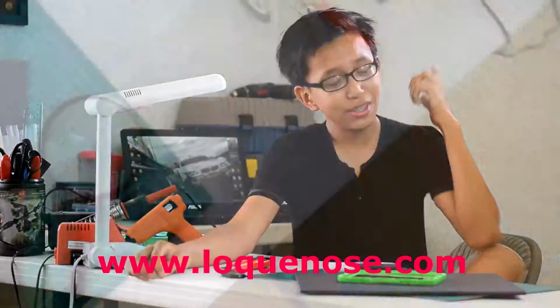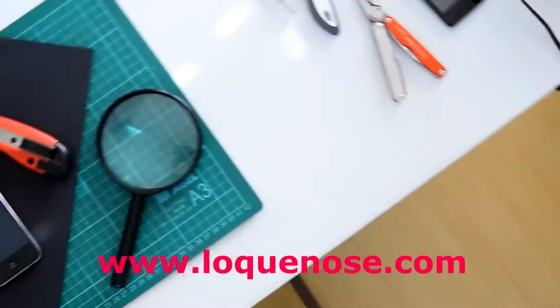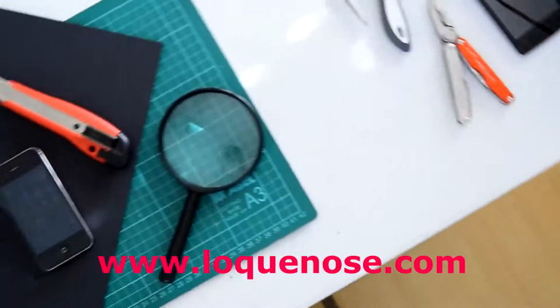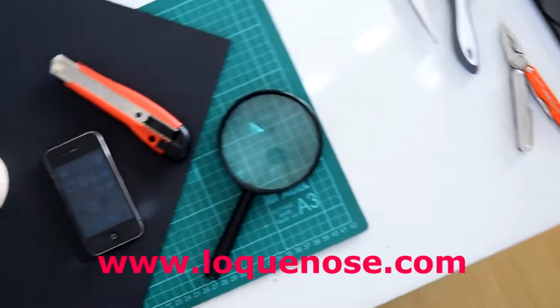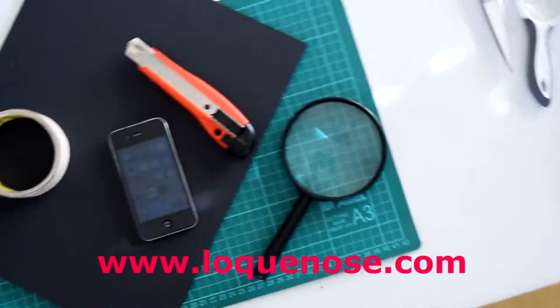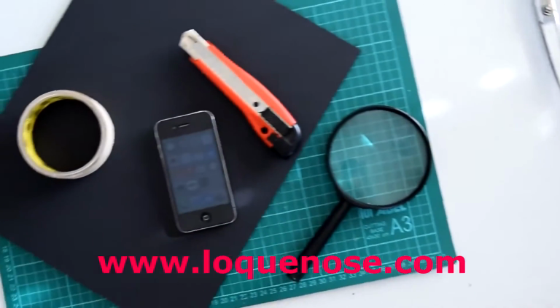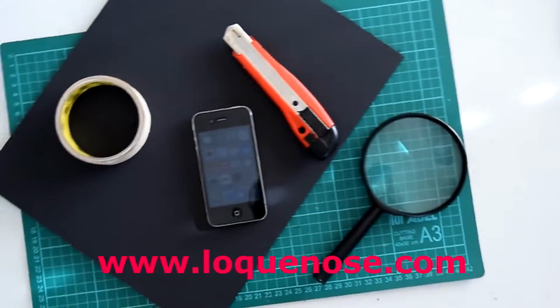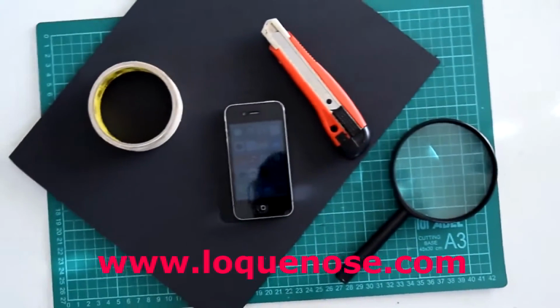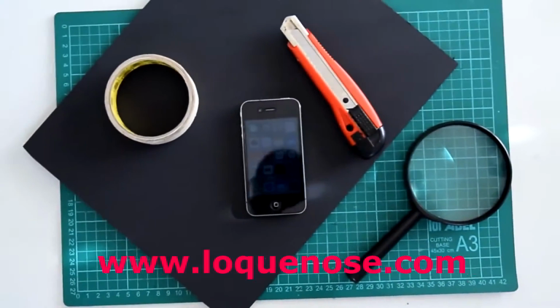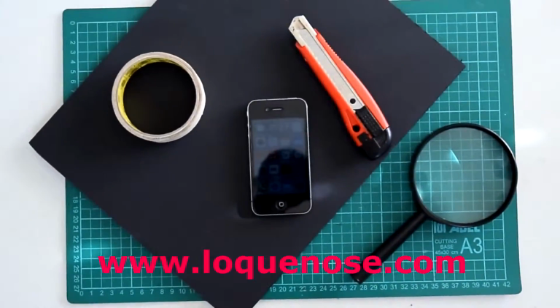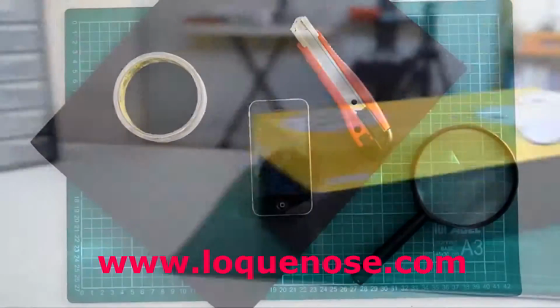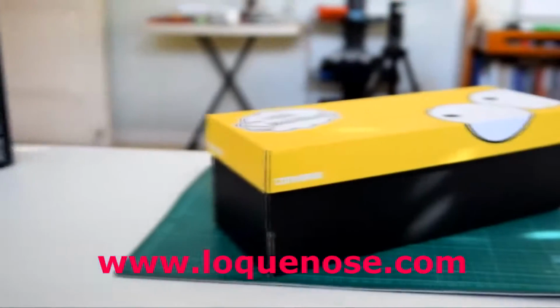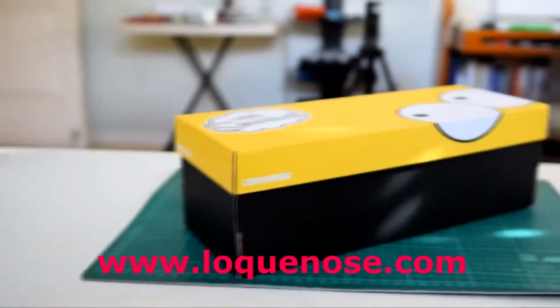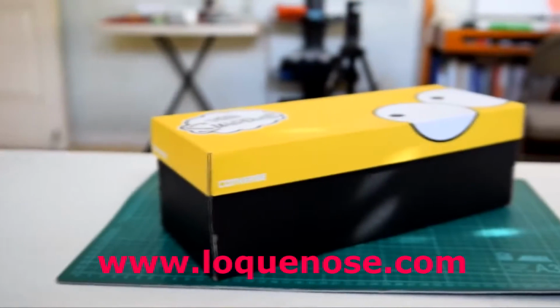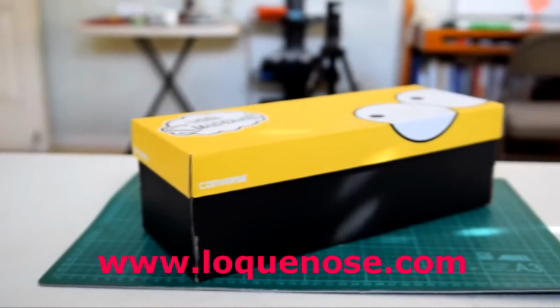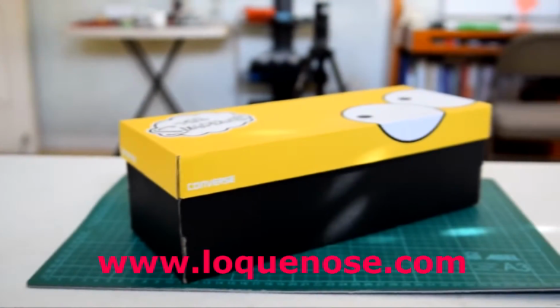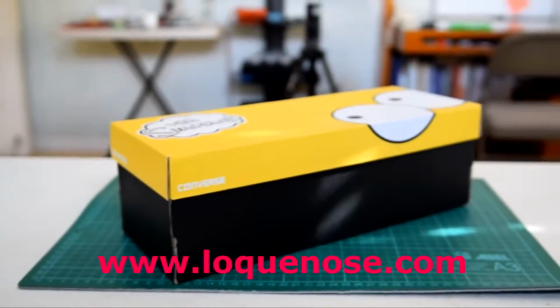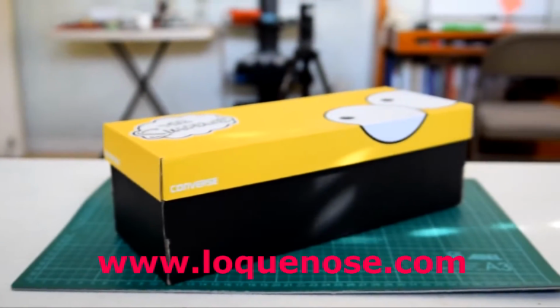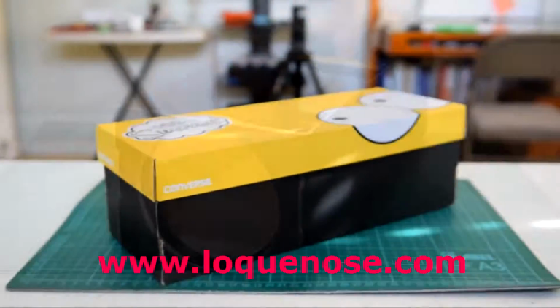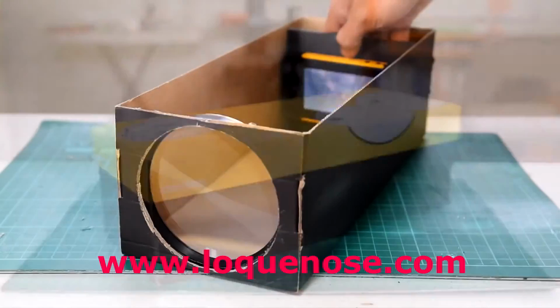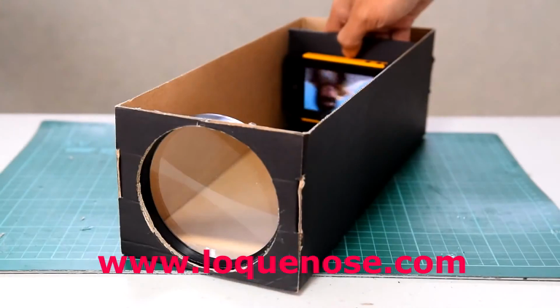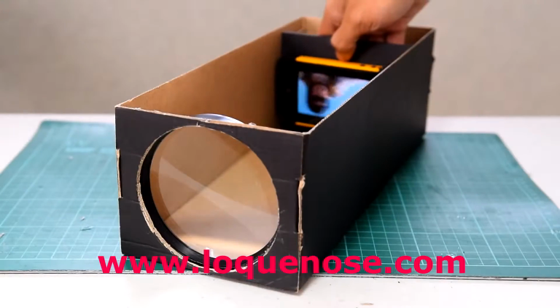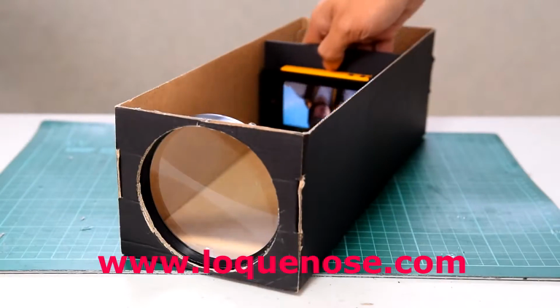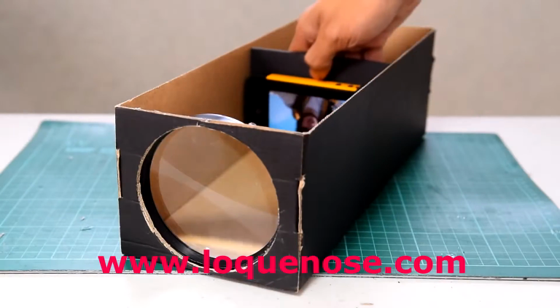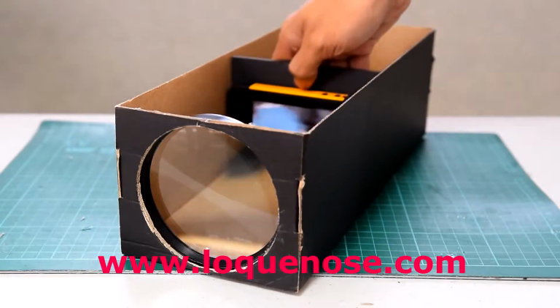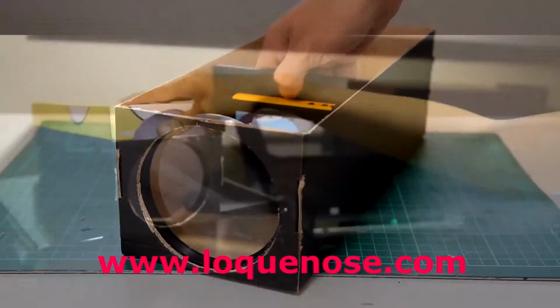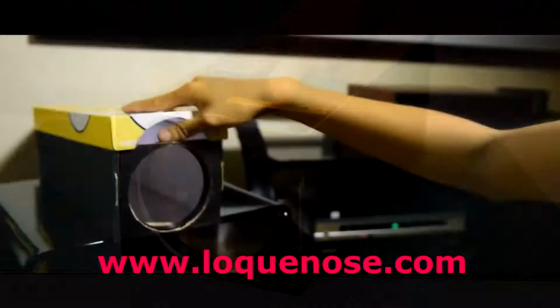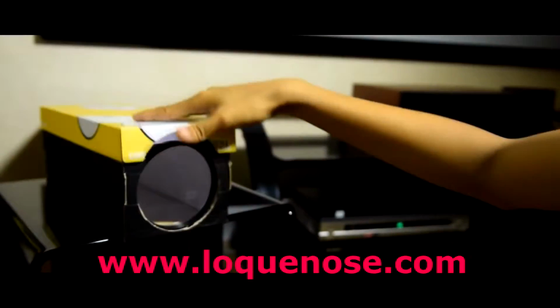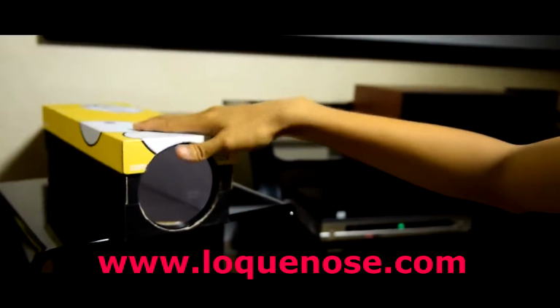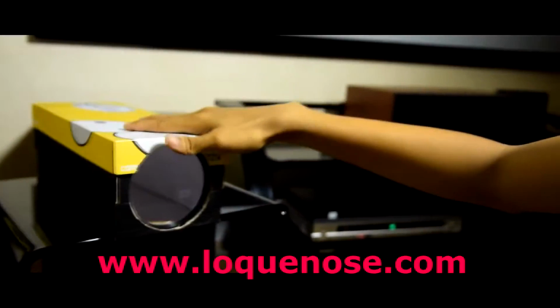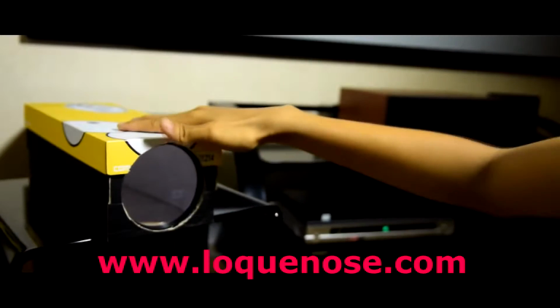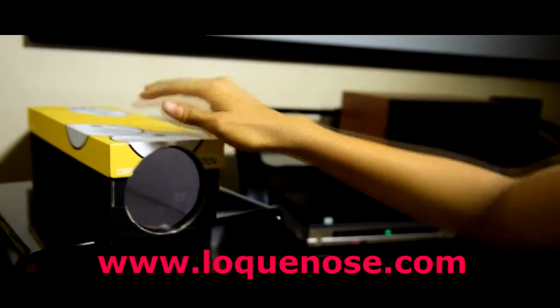I'm going to turn these office supplies and this shoebox into a cool and awesome smartphone projector.